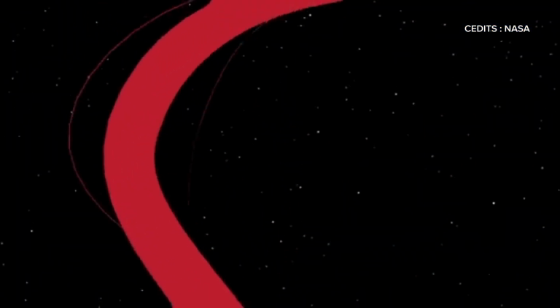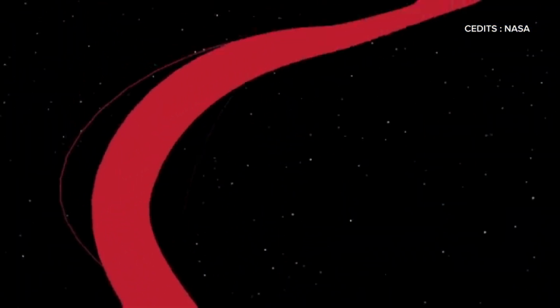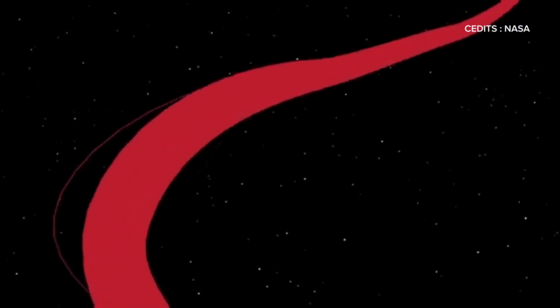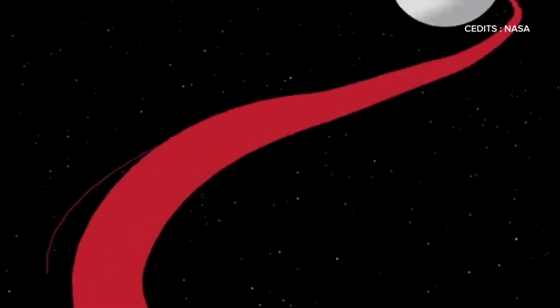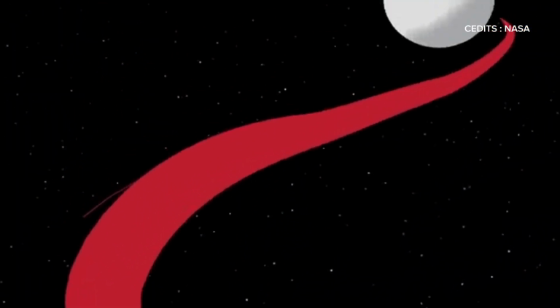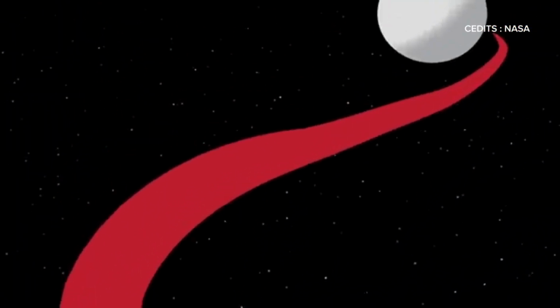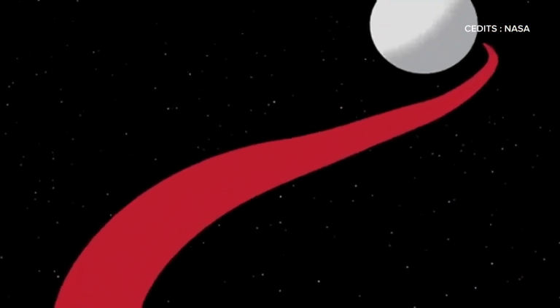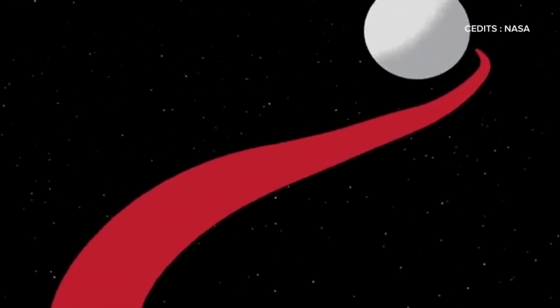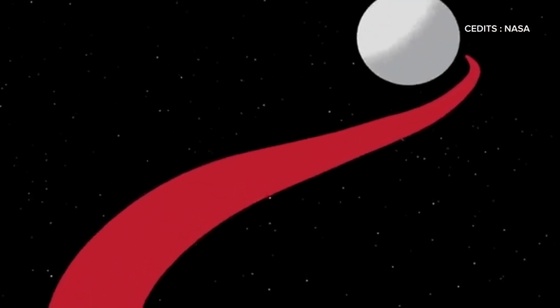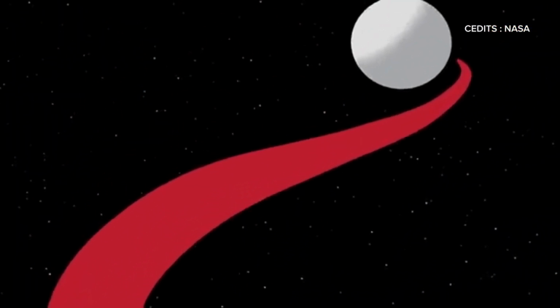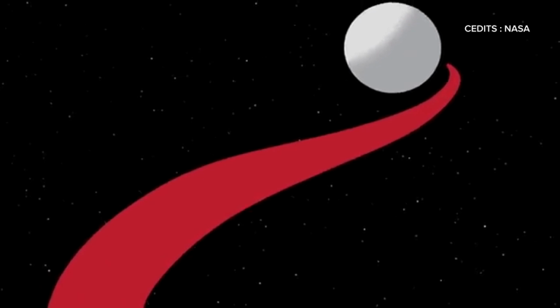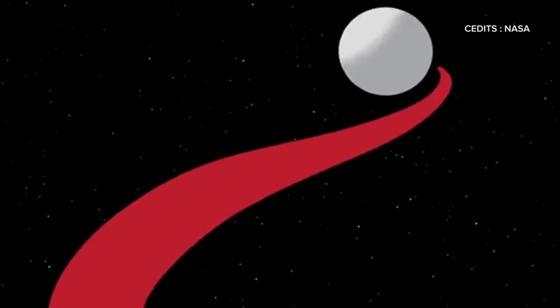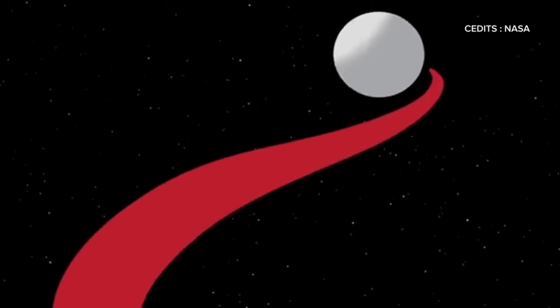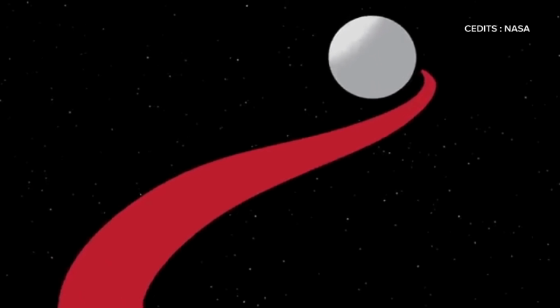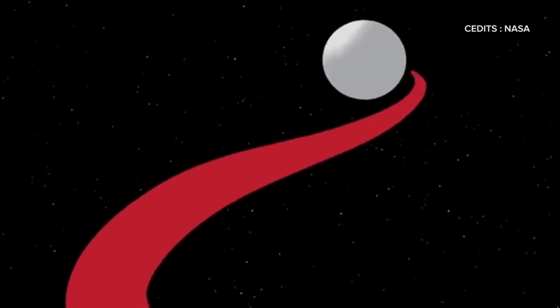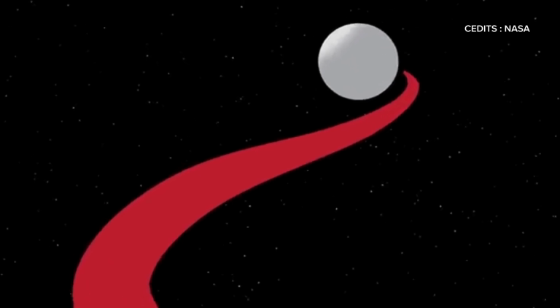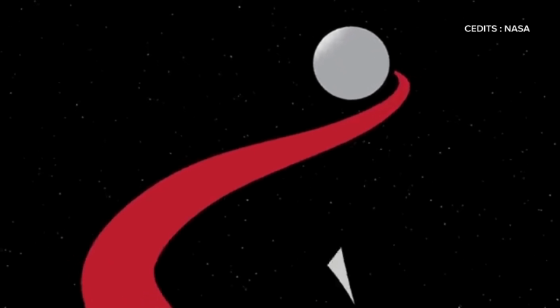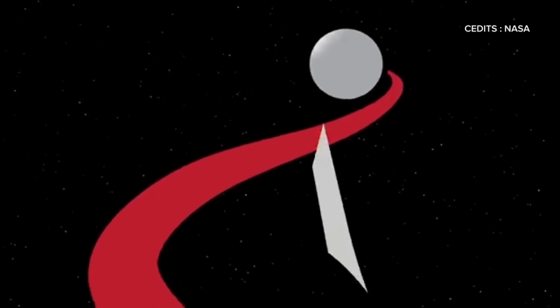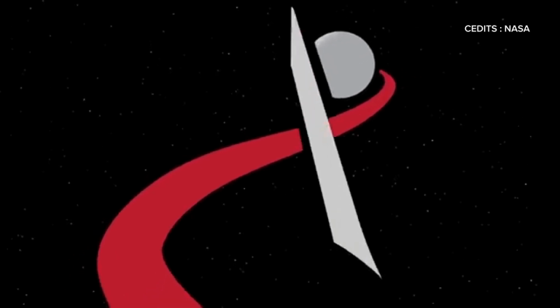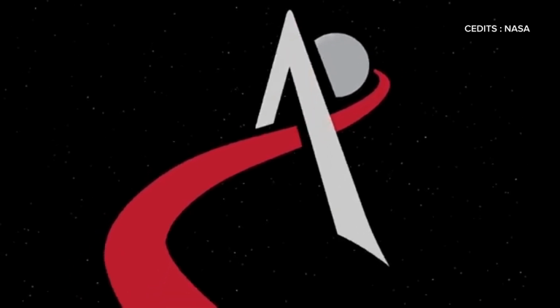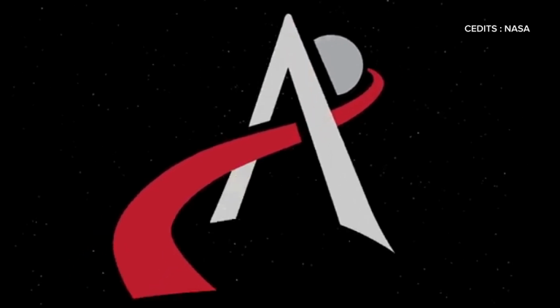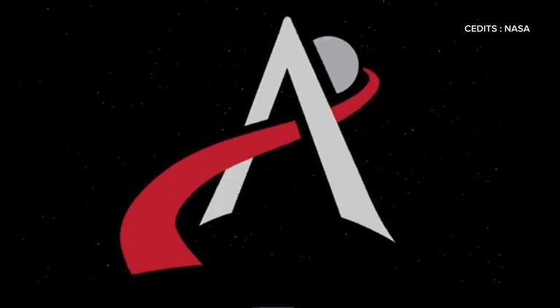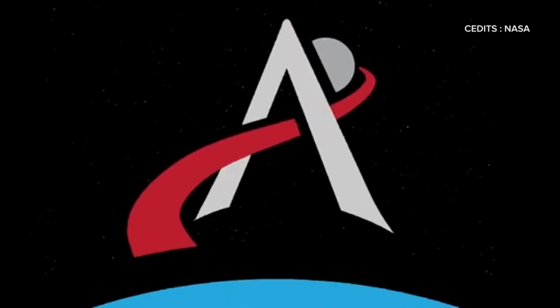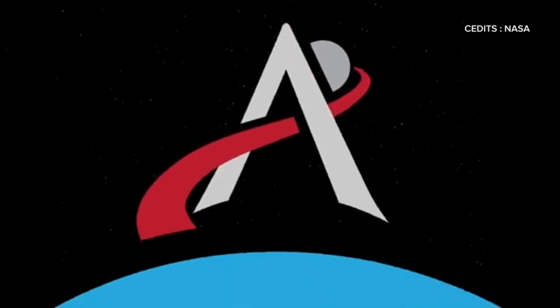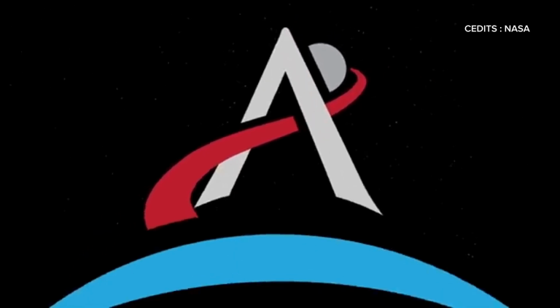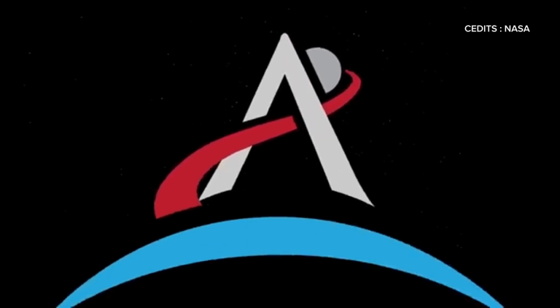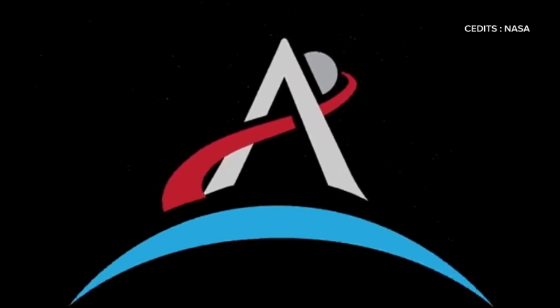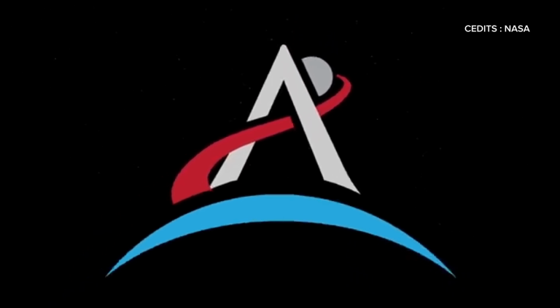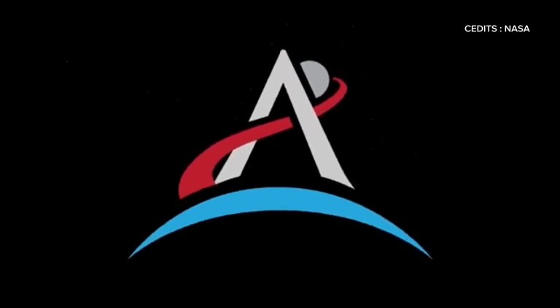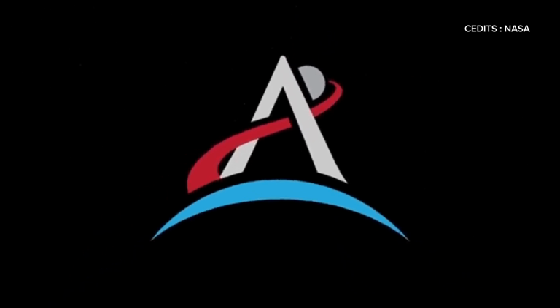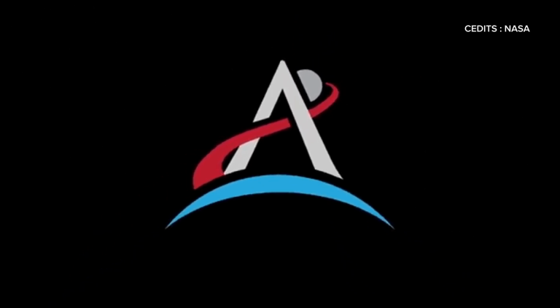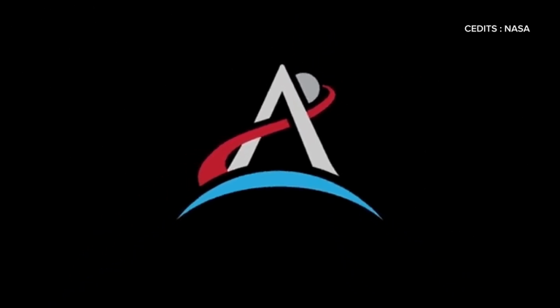Thank you for watching. If you're excited about the future of space exploration, stay tuned.